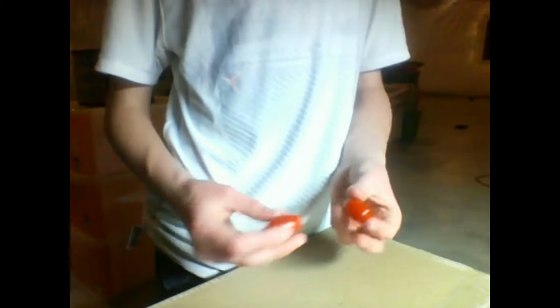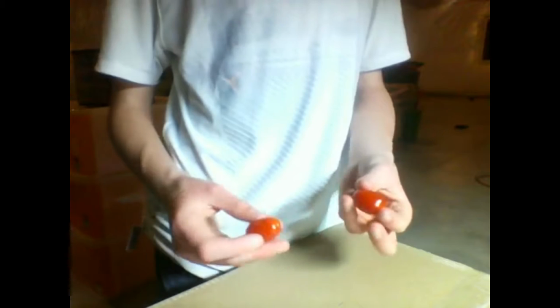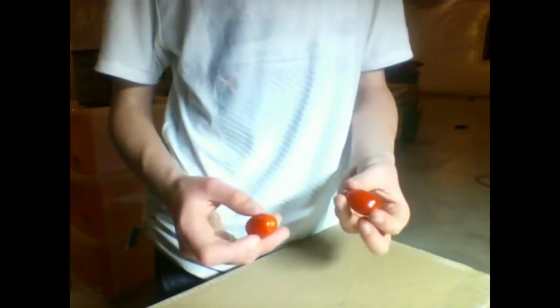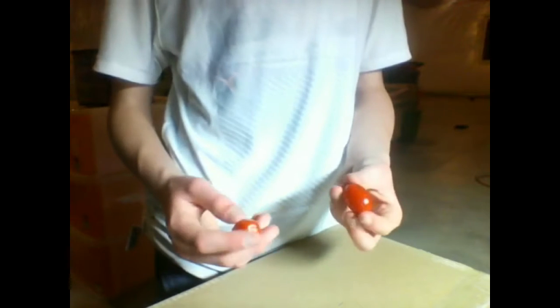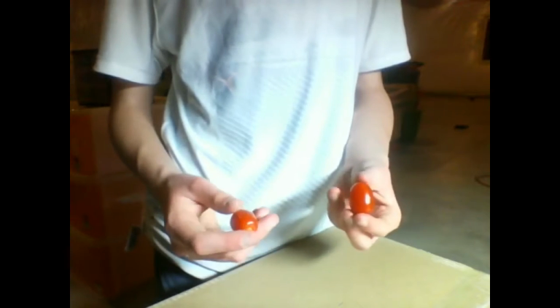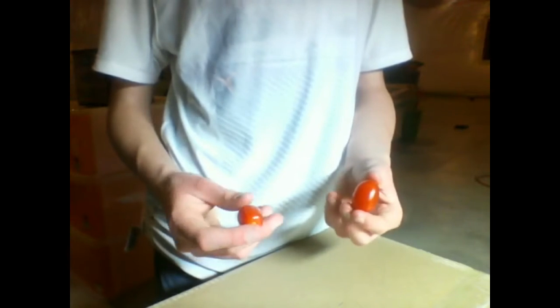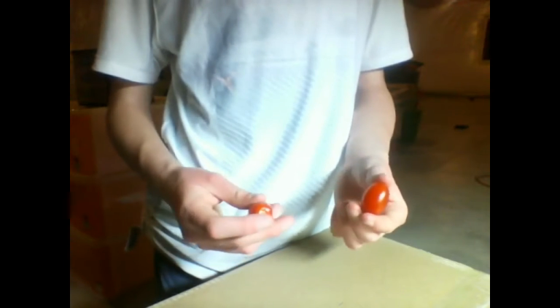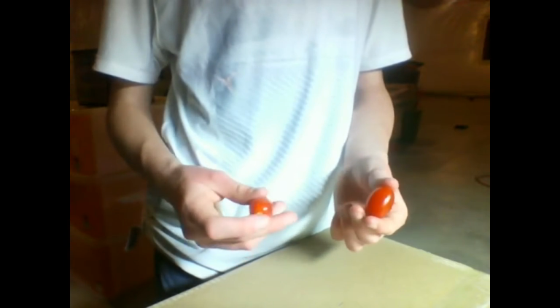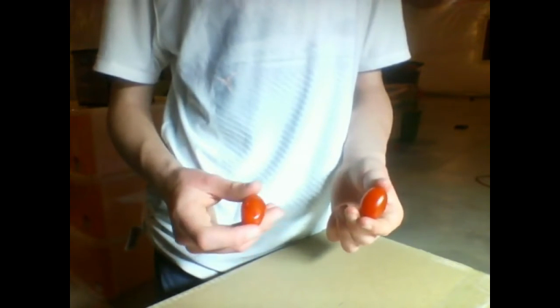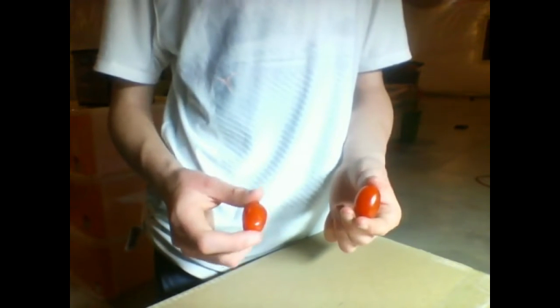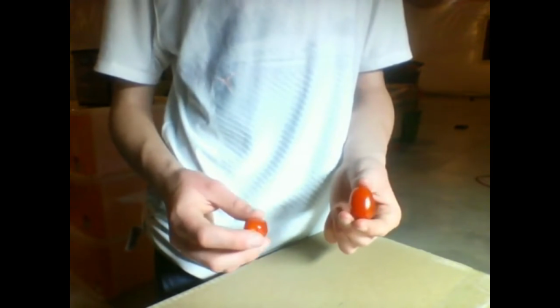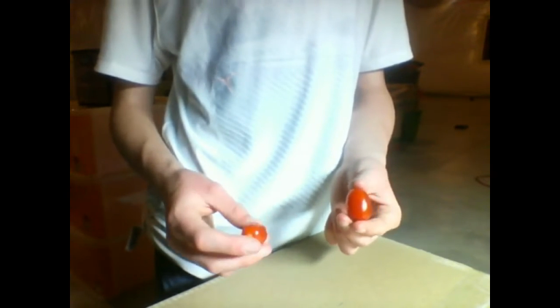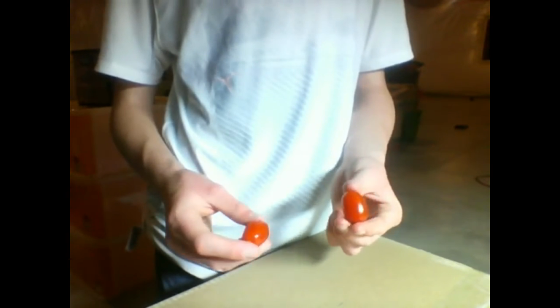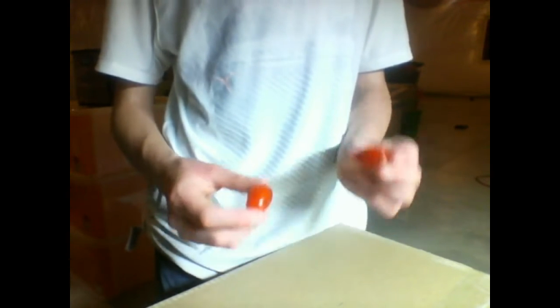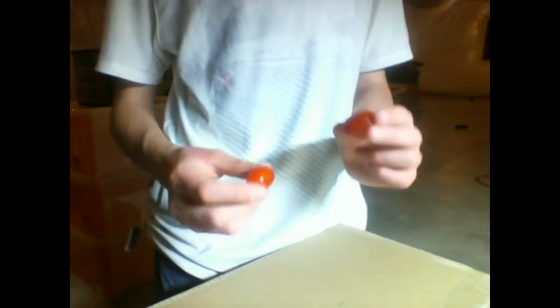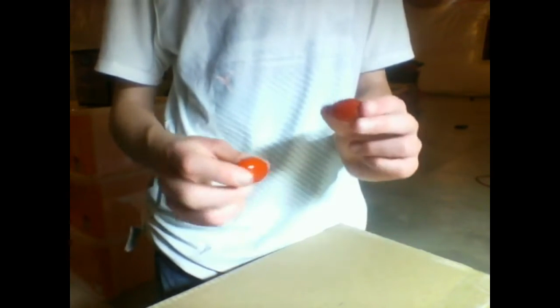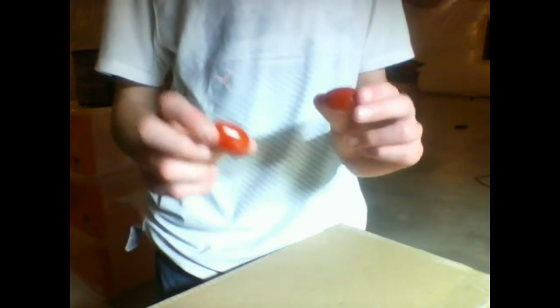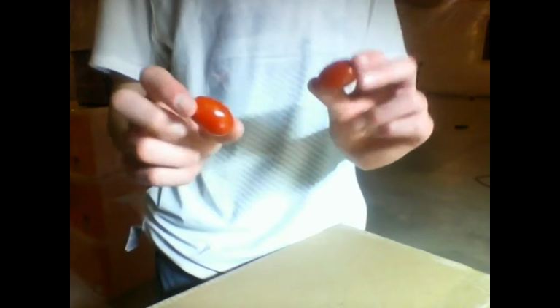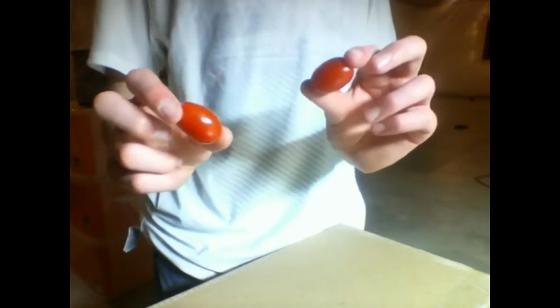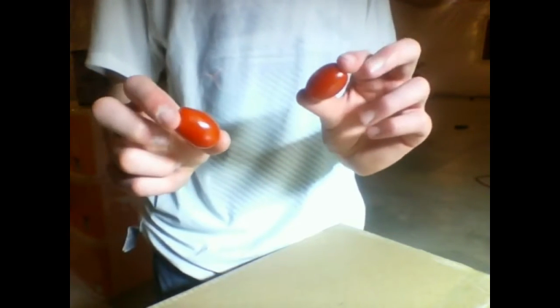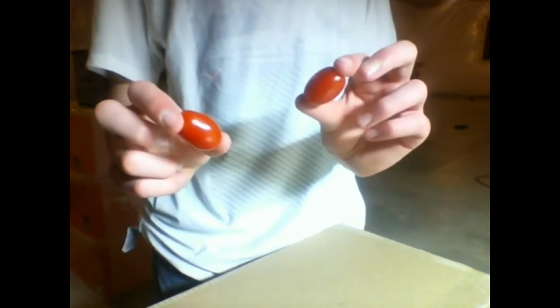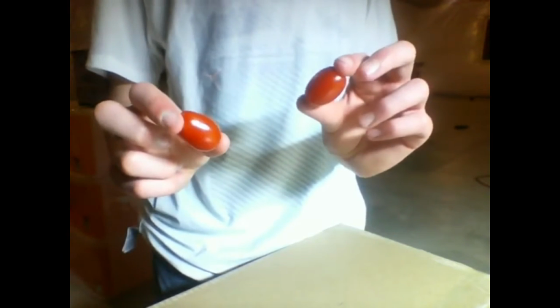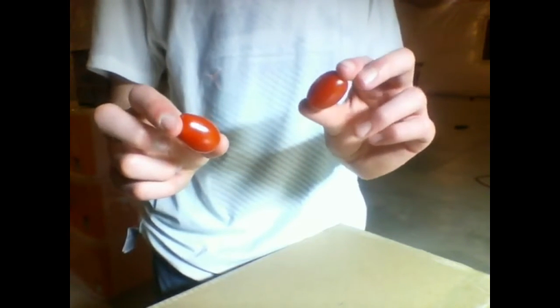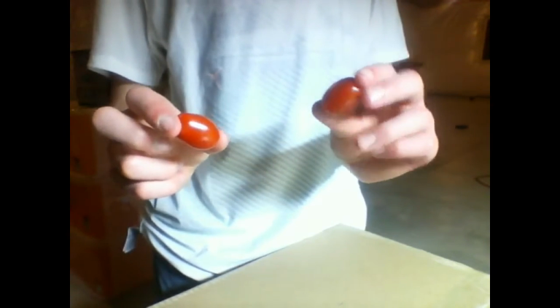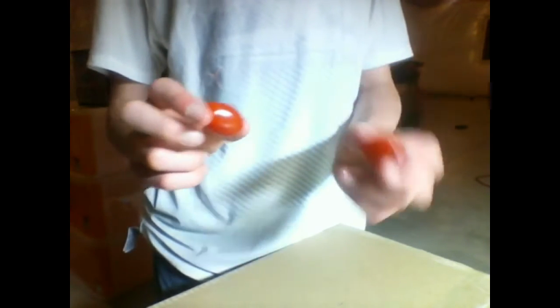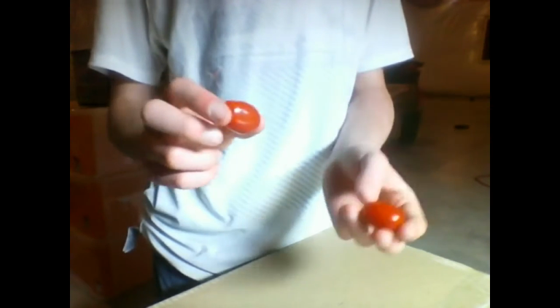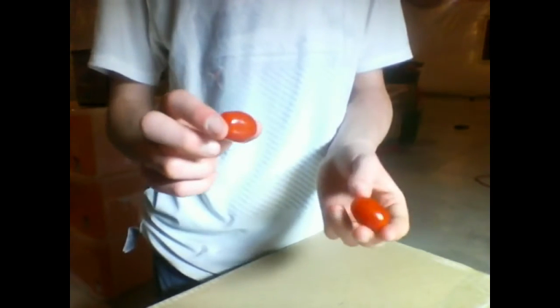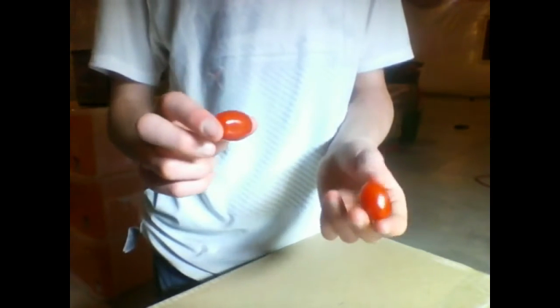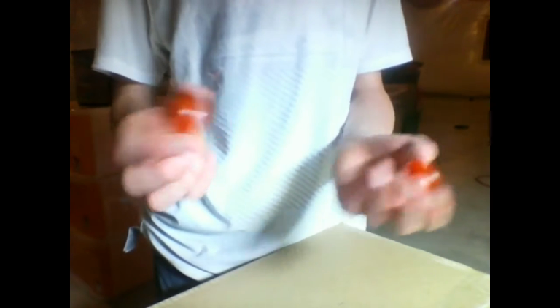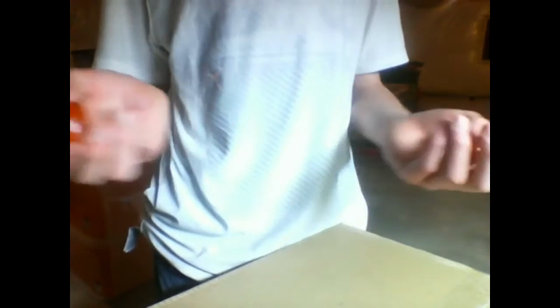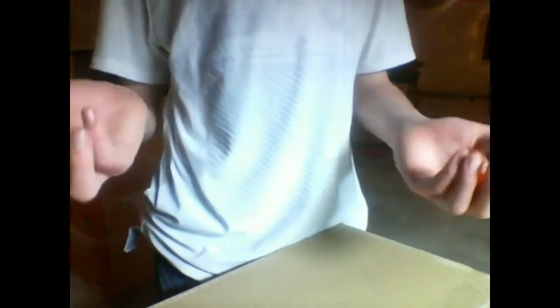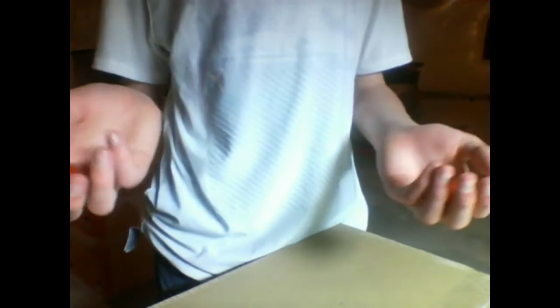Hey guys, I'm going to be growing these cherry tomatoes, so stay updated.